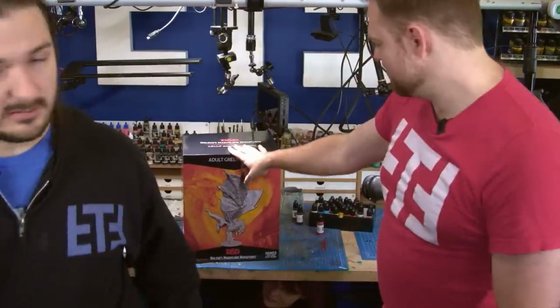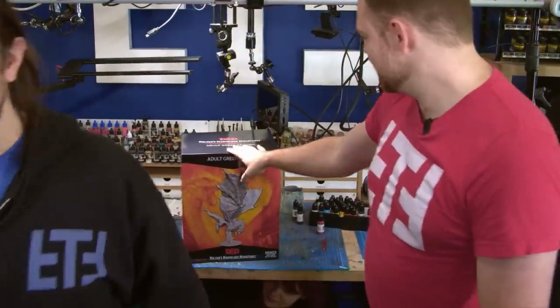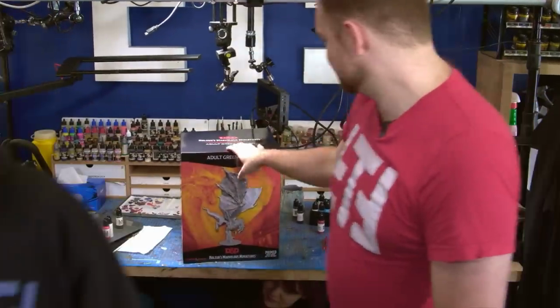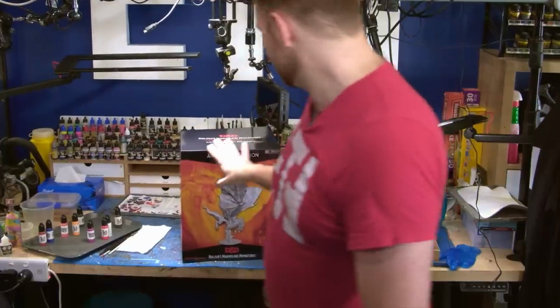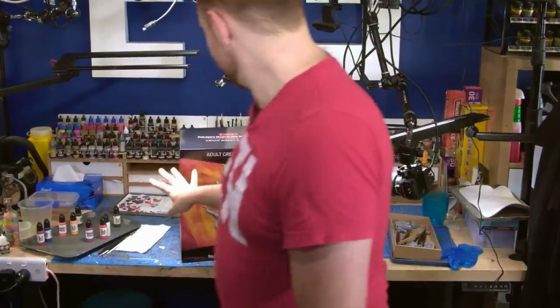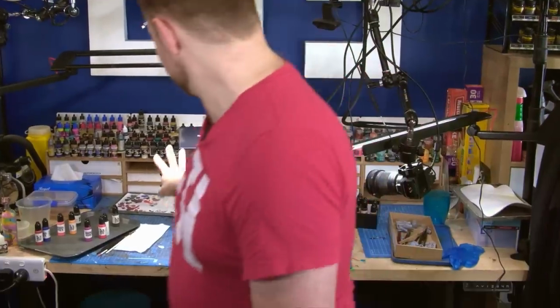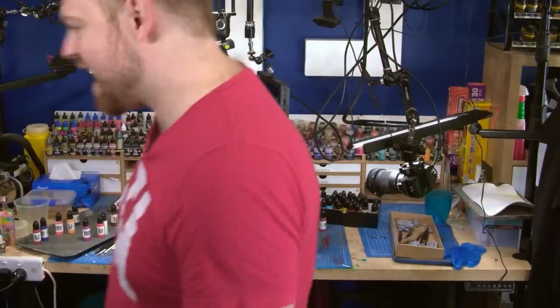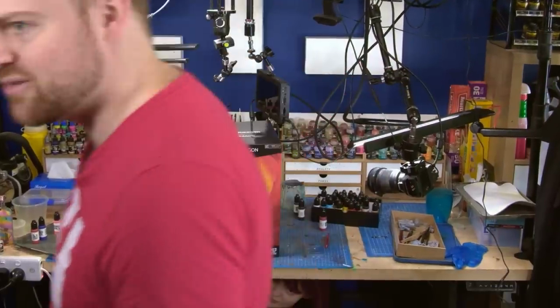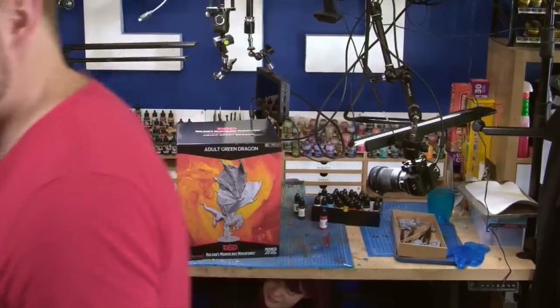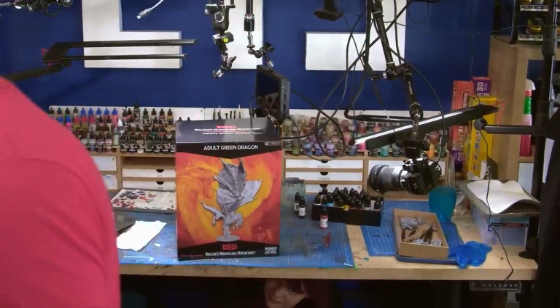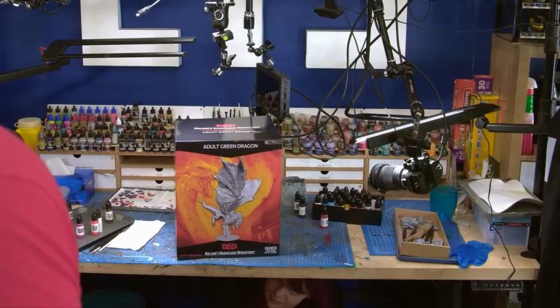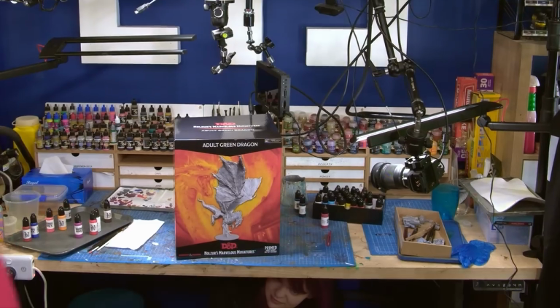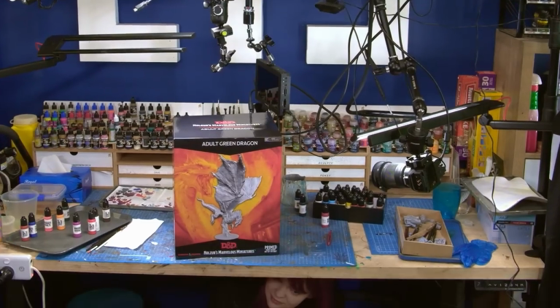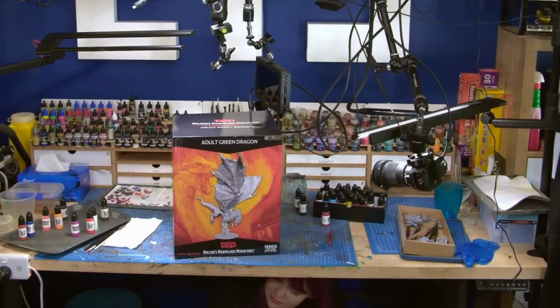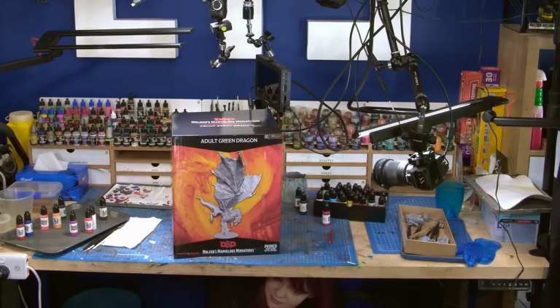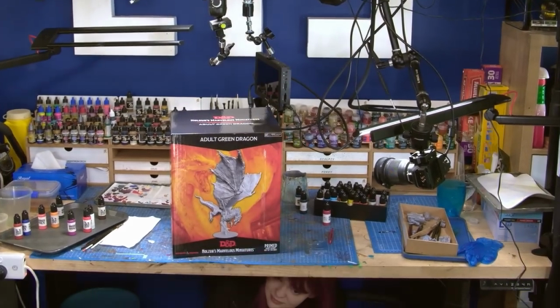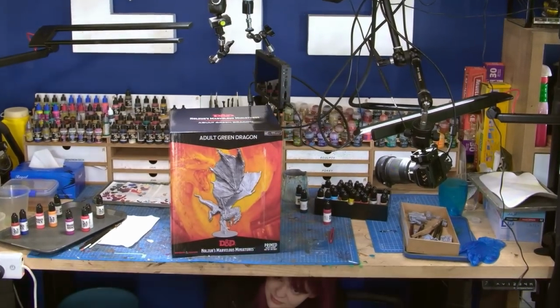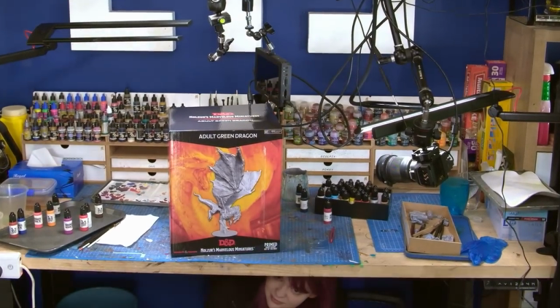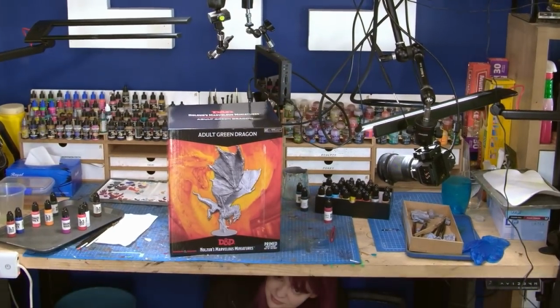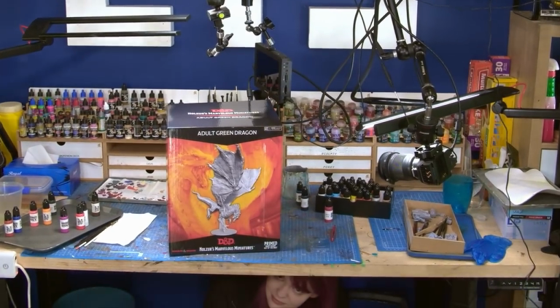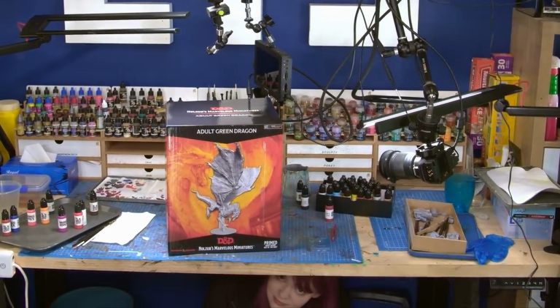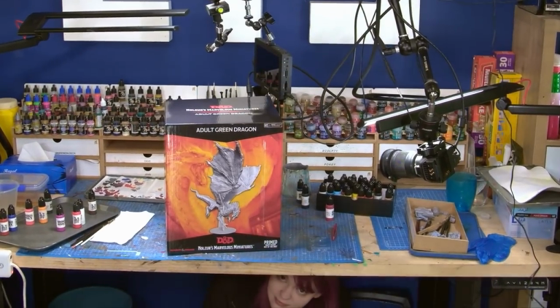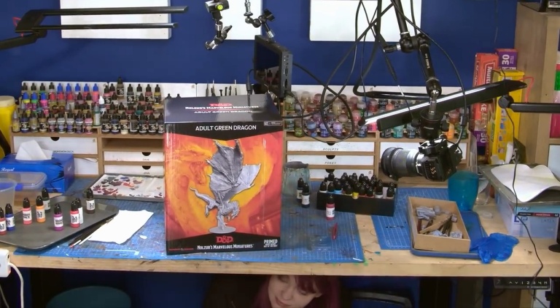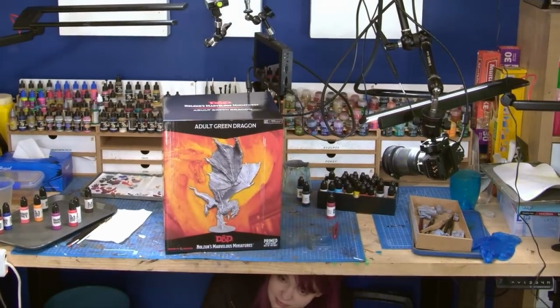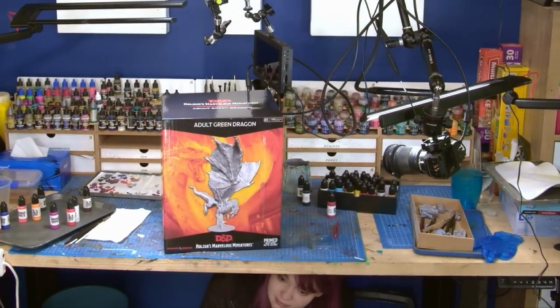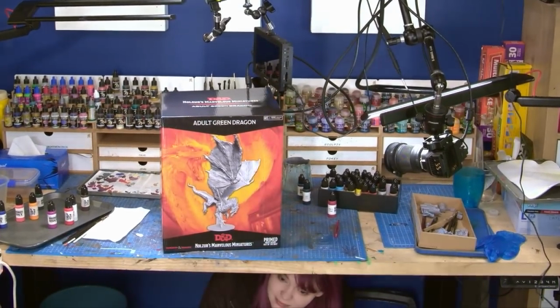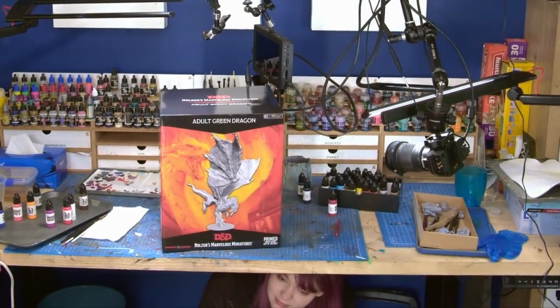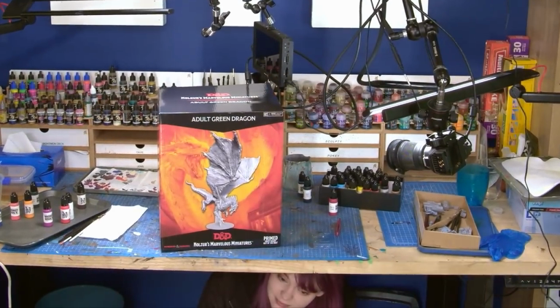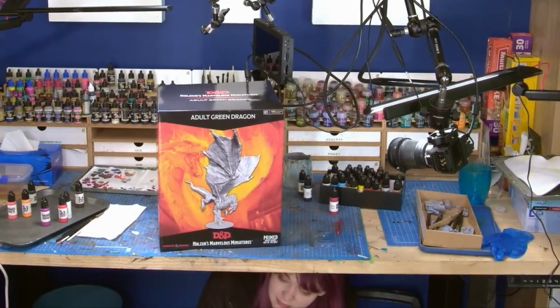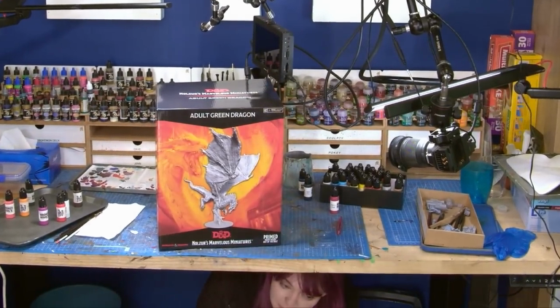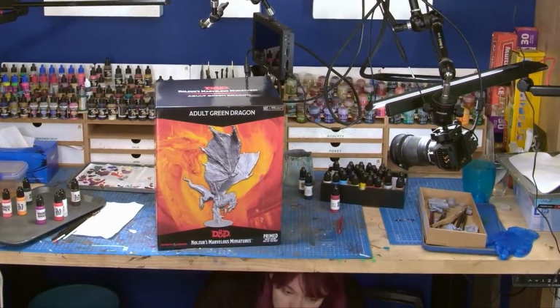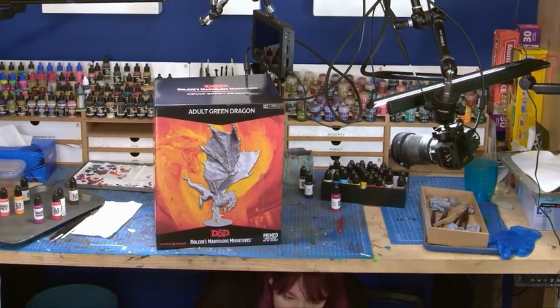So that's the adult green. Which ones haven't they made yet? They've only done two of the gem dragons, and I don't think a lot of them.